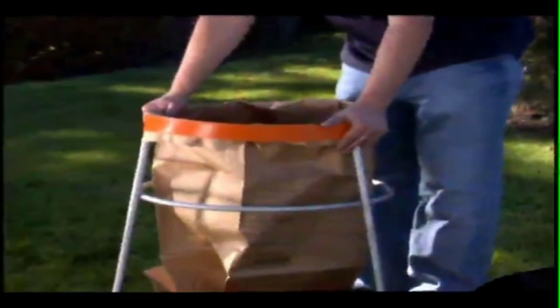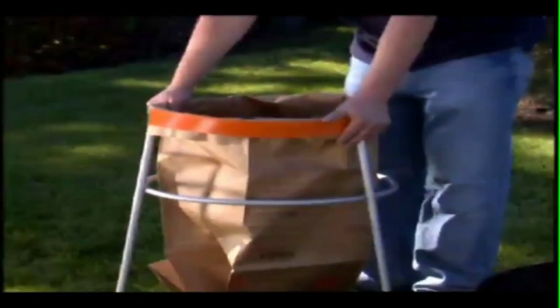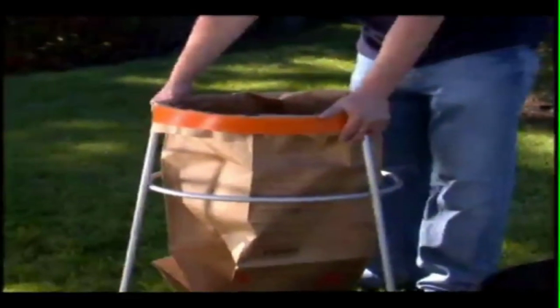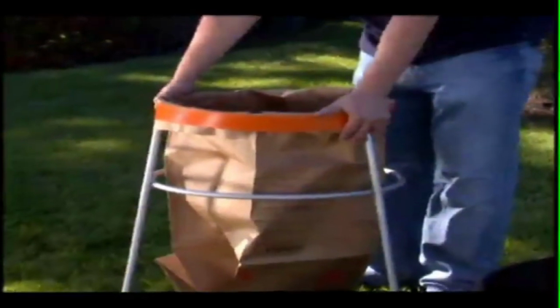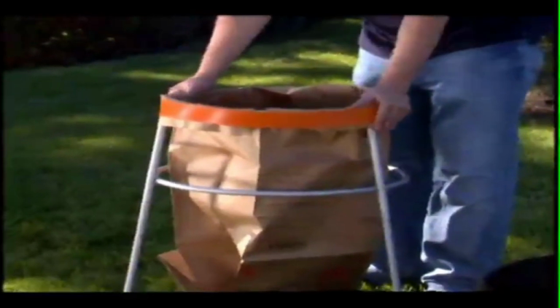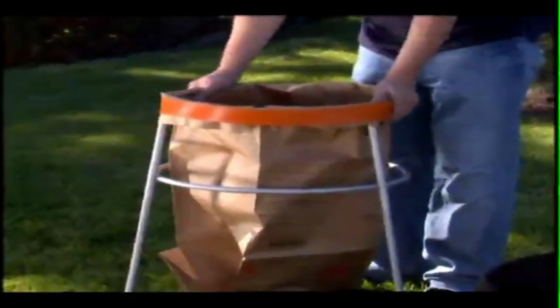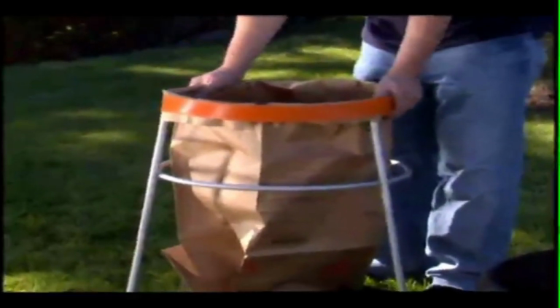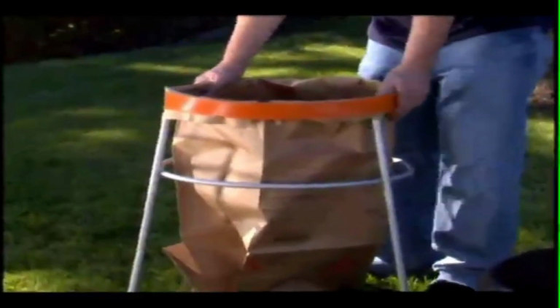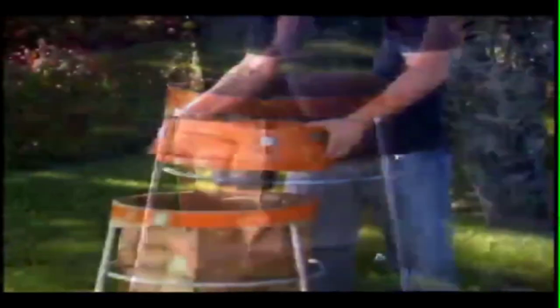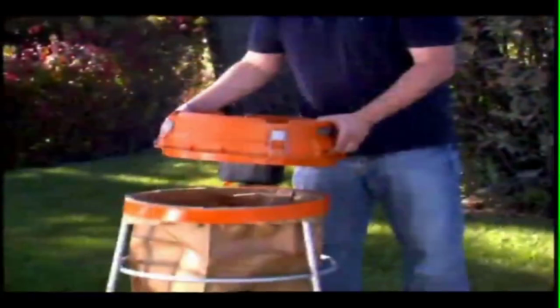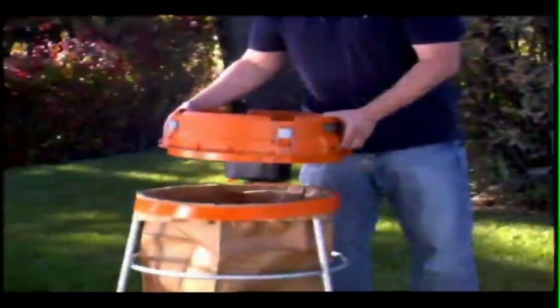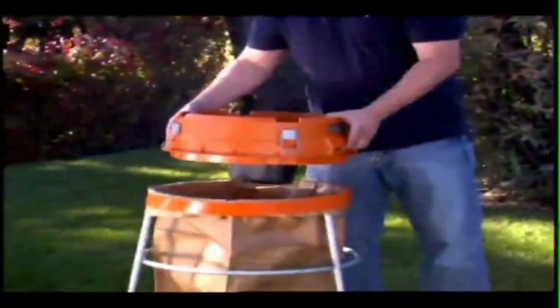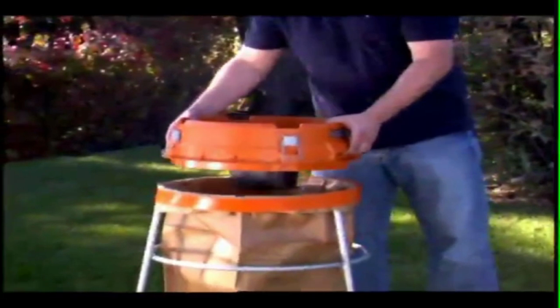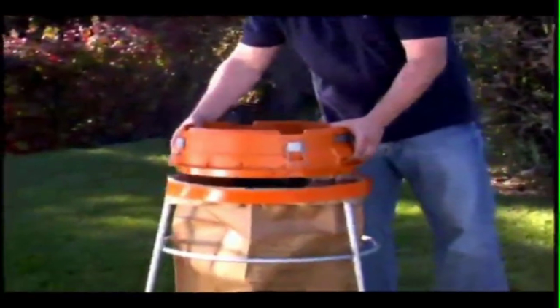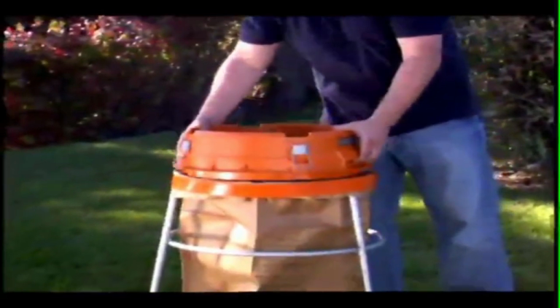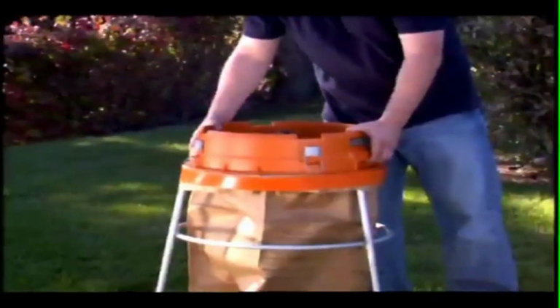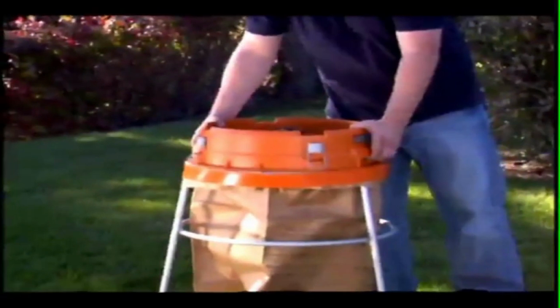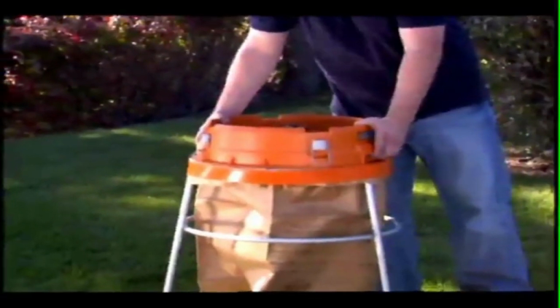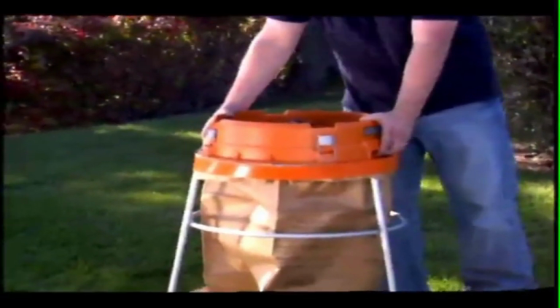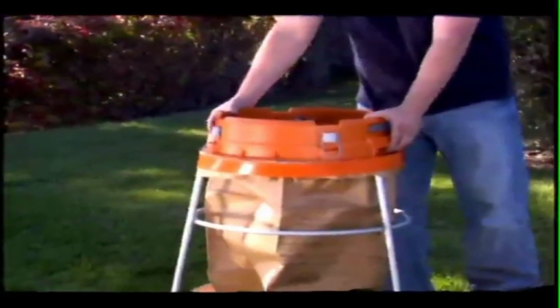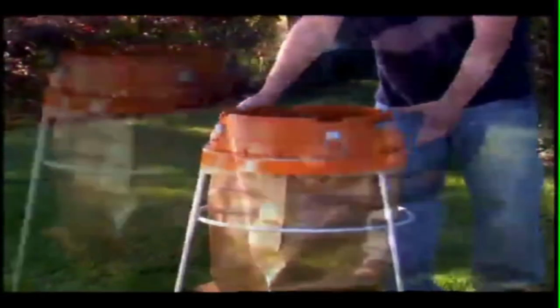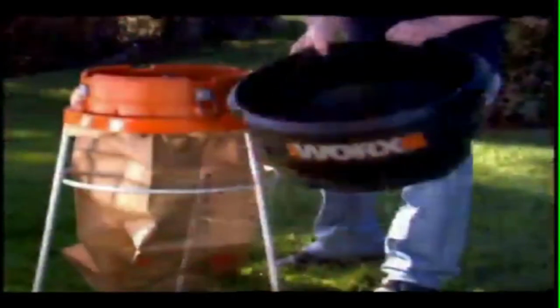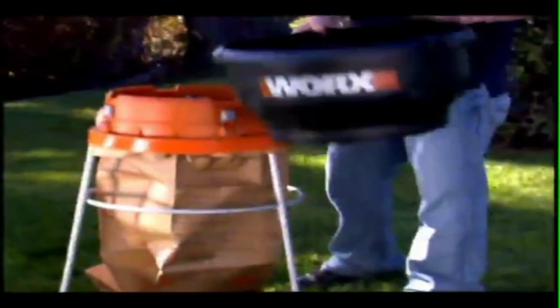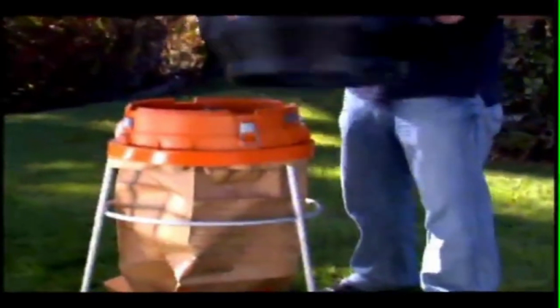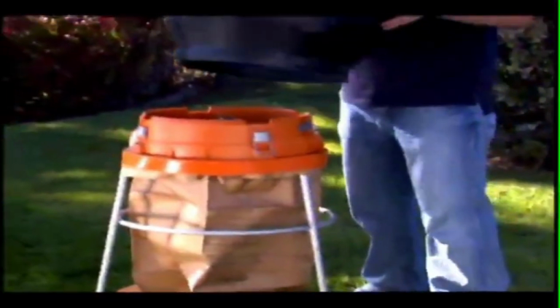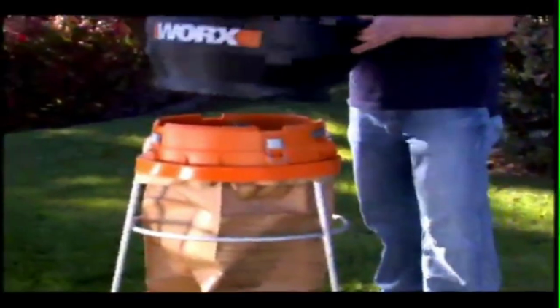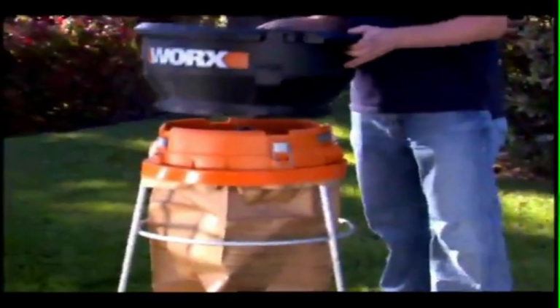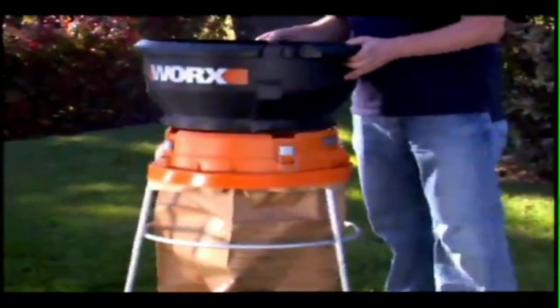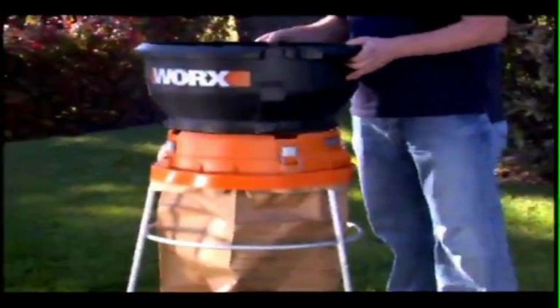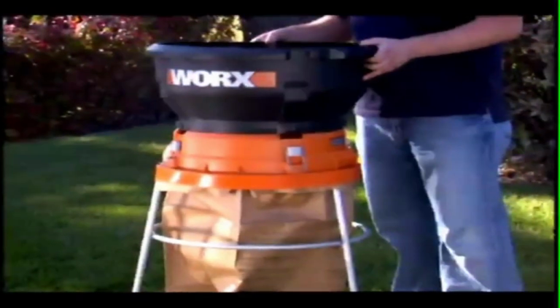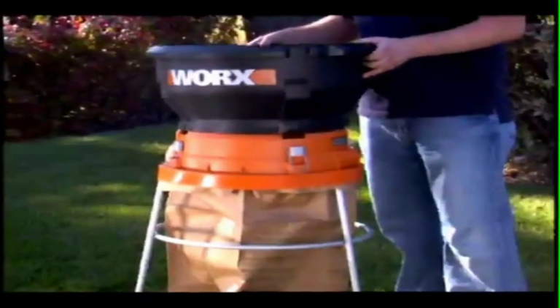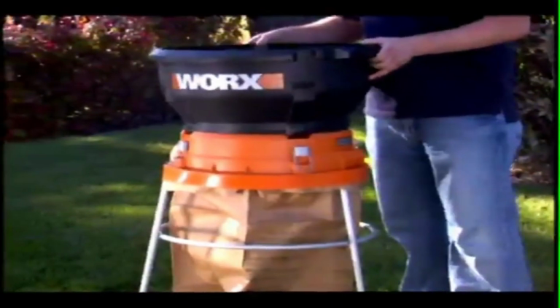The Works Leaf Mulcher also holds paper bags to help reduce the amount of yard waste that goes into landfills every fall.